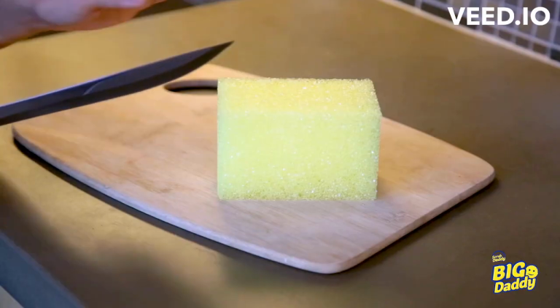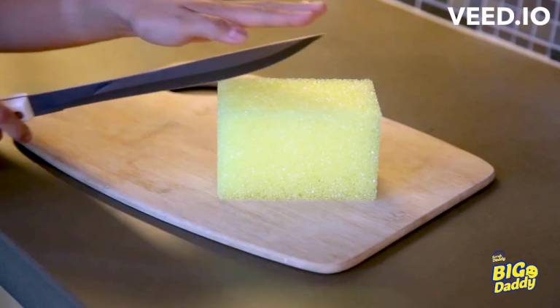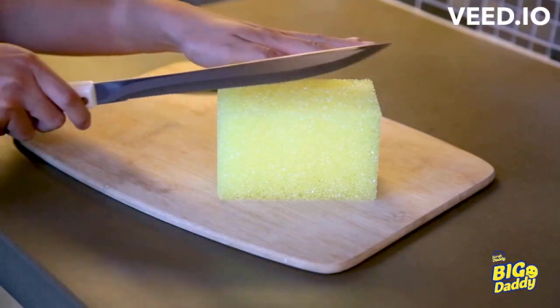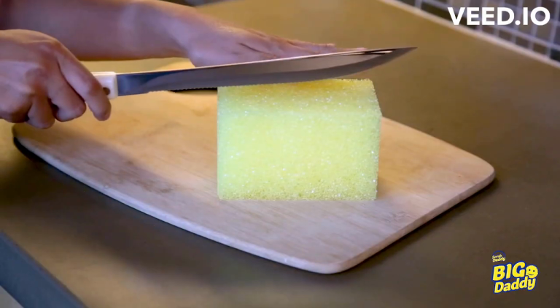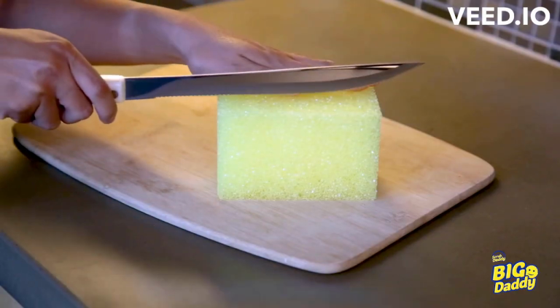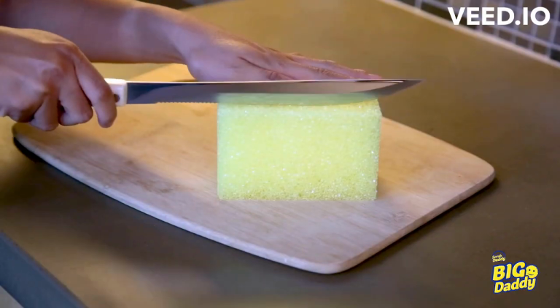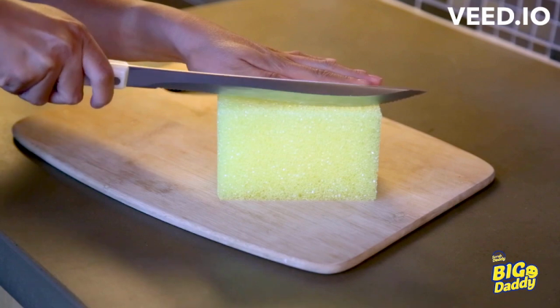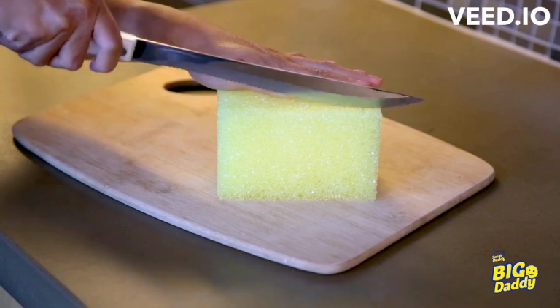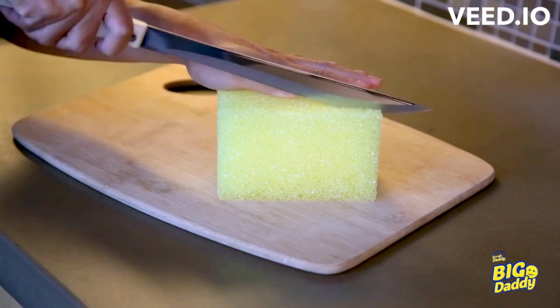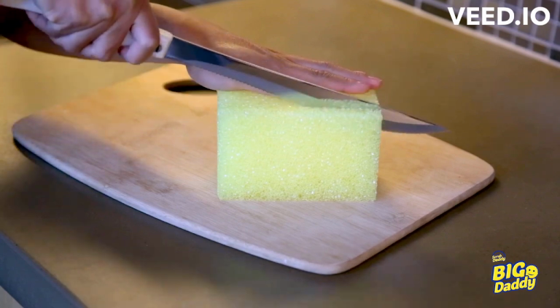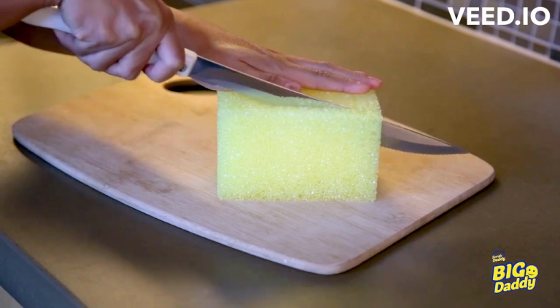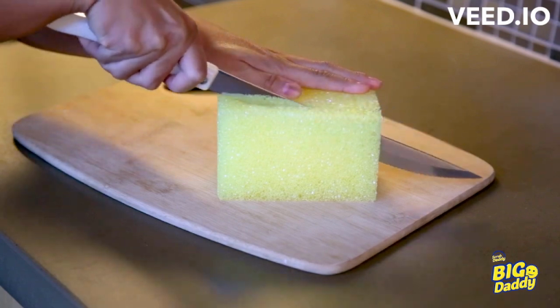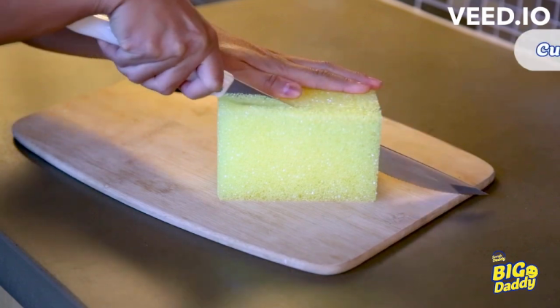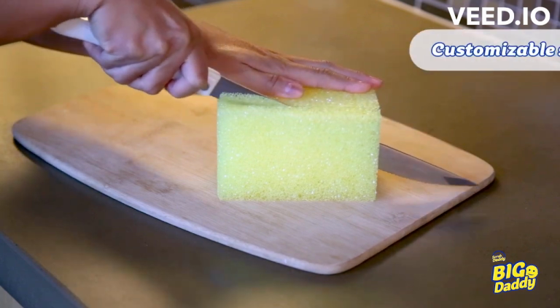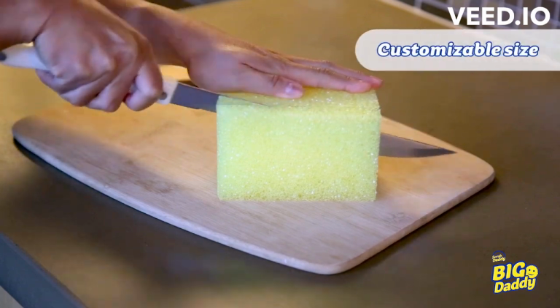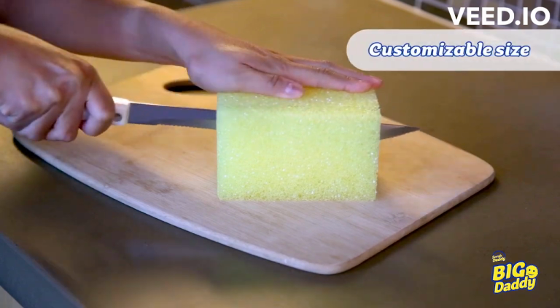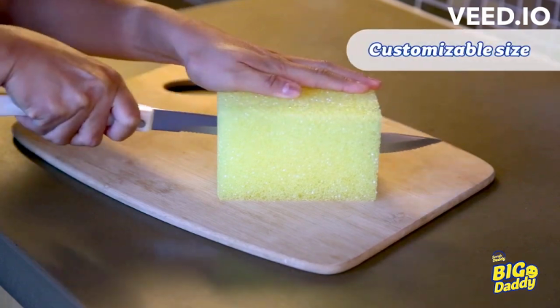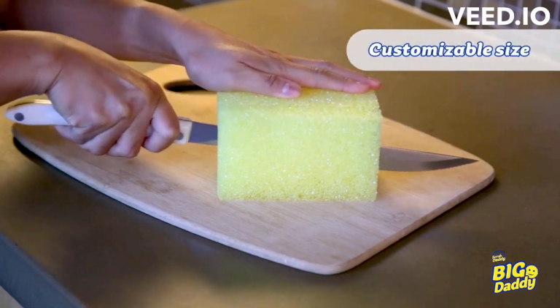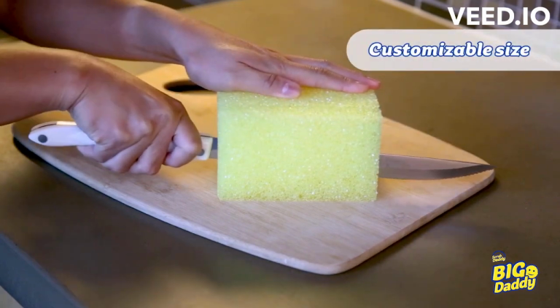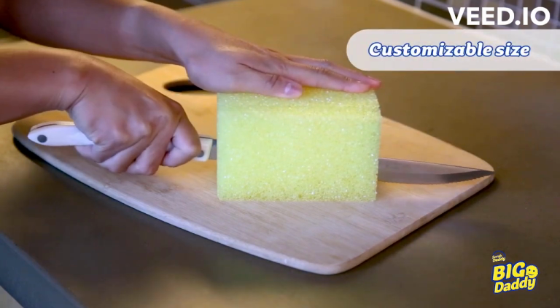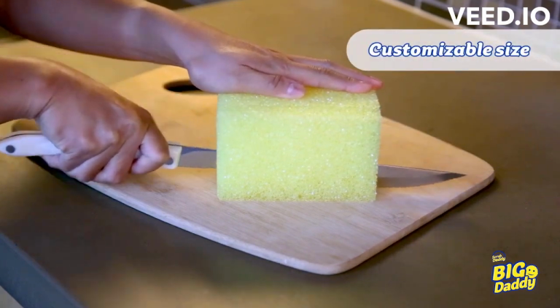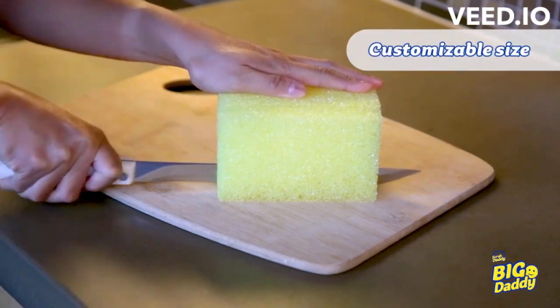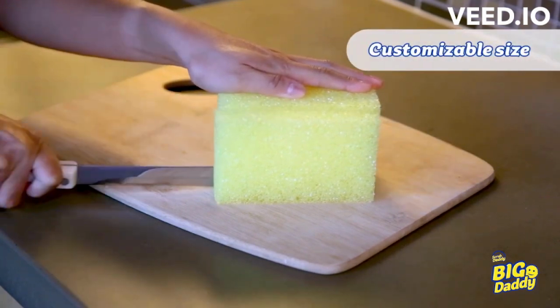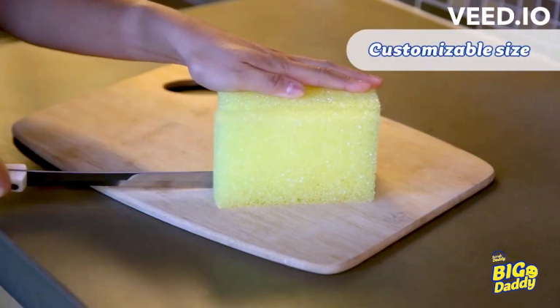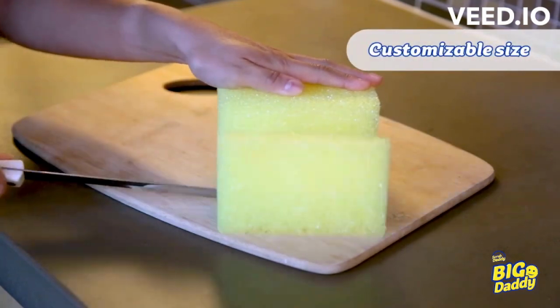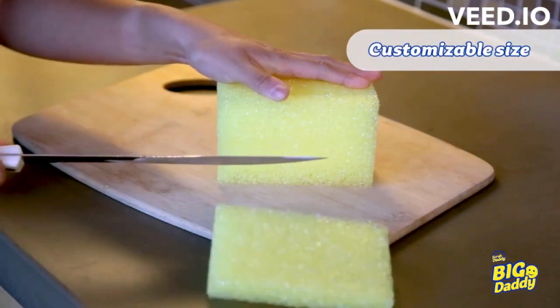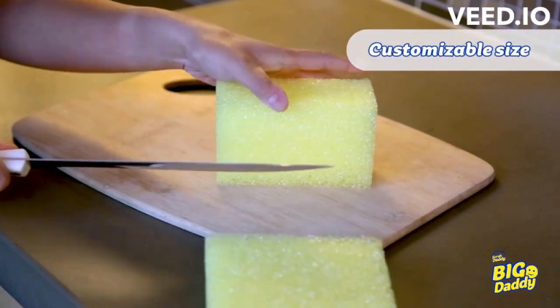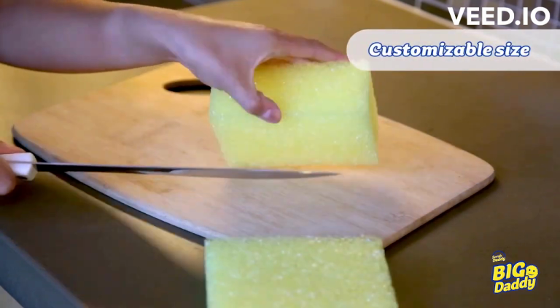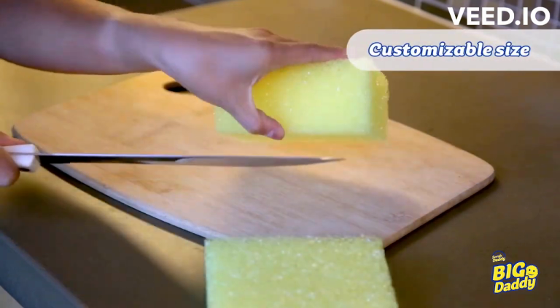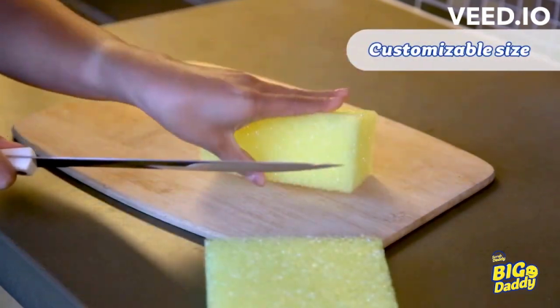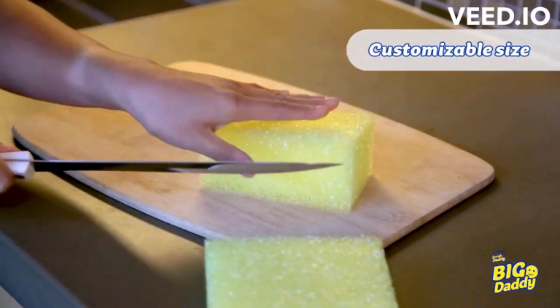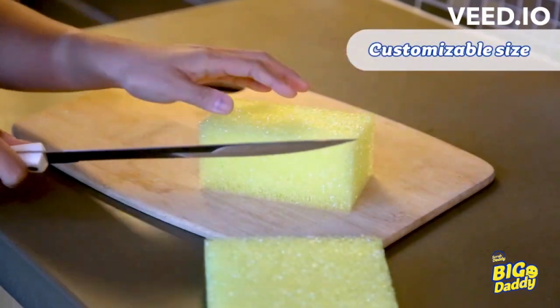For a custom shape or simply smaller size, trim using a serrated knife.